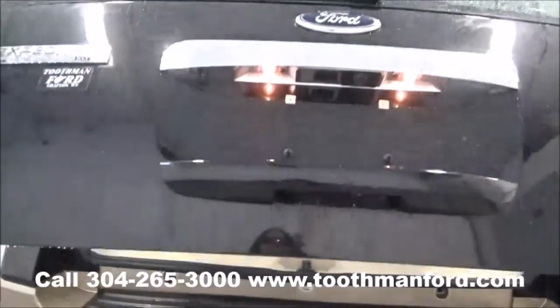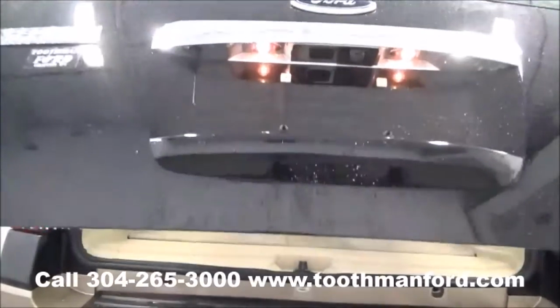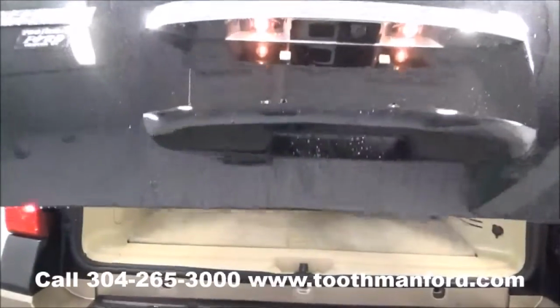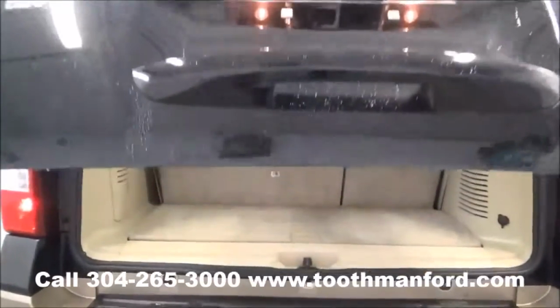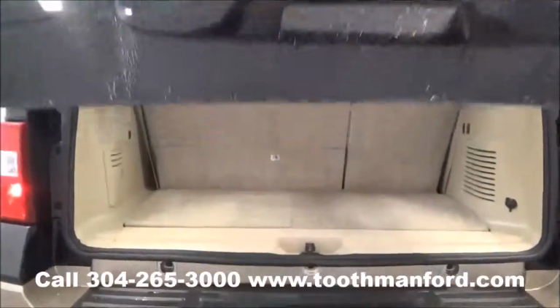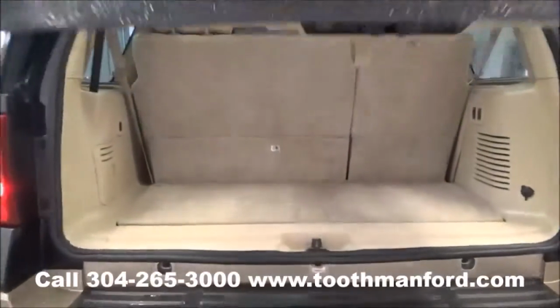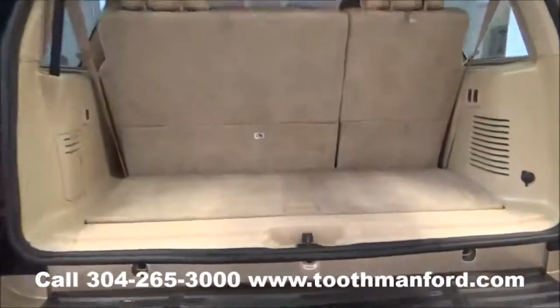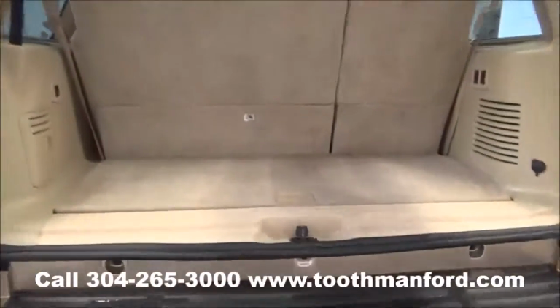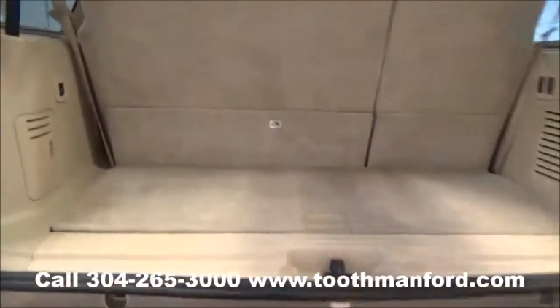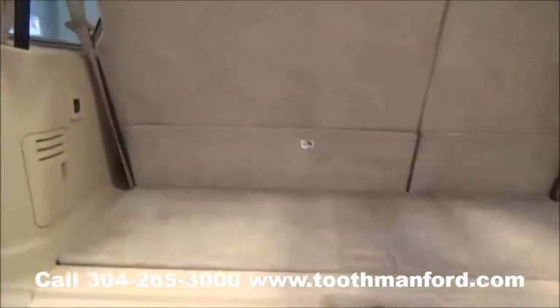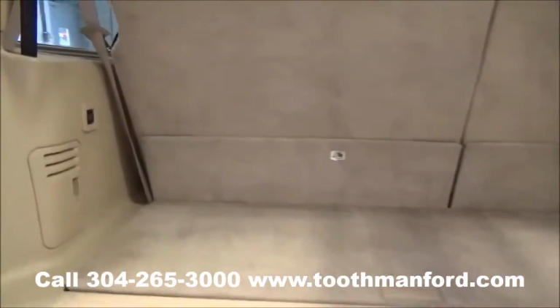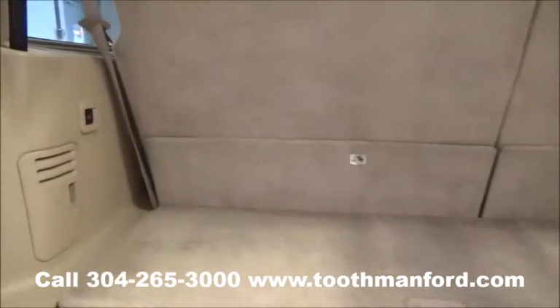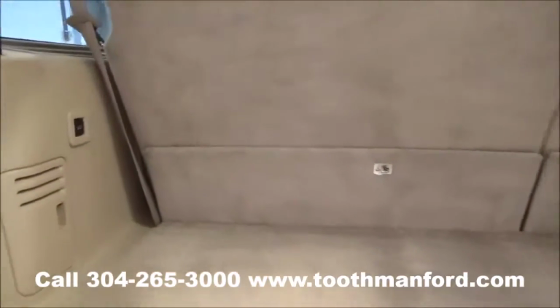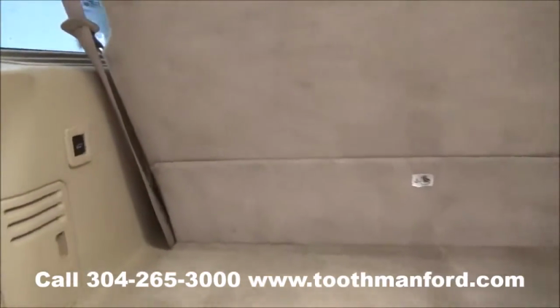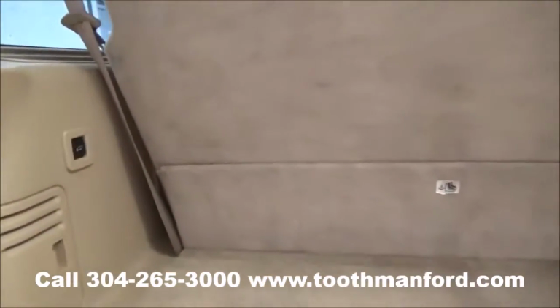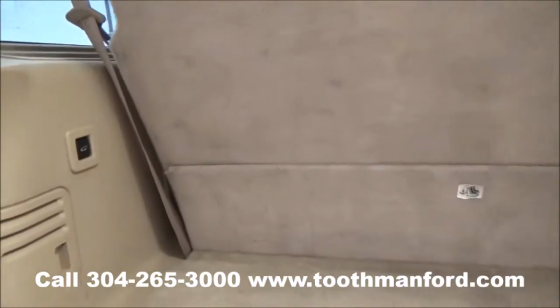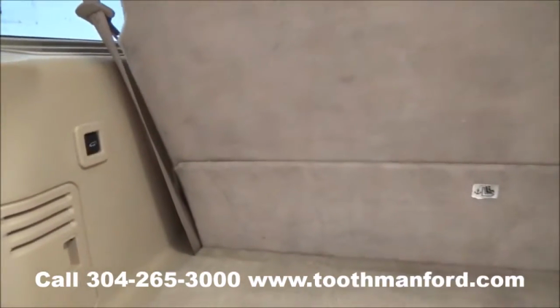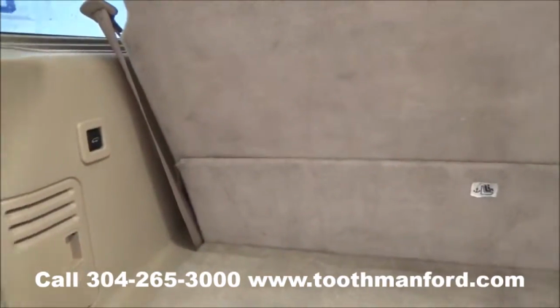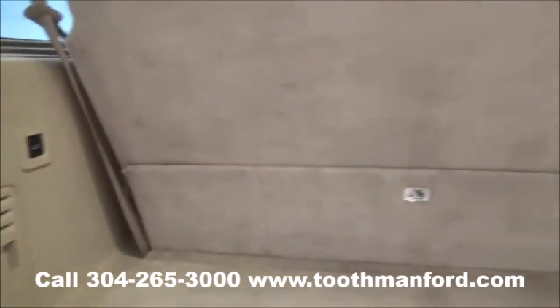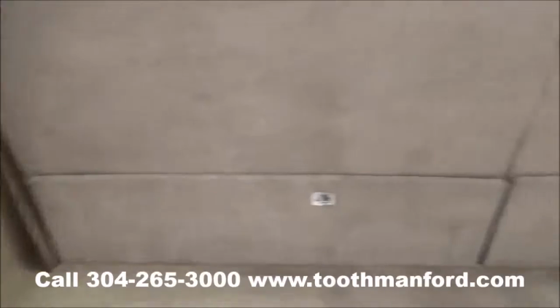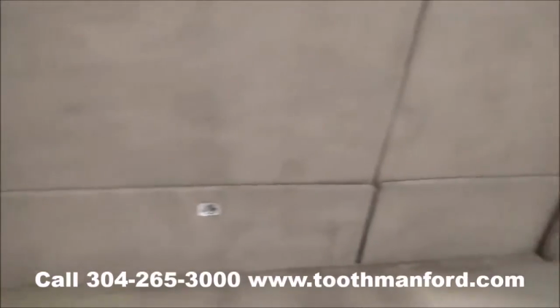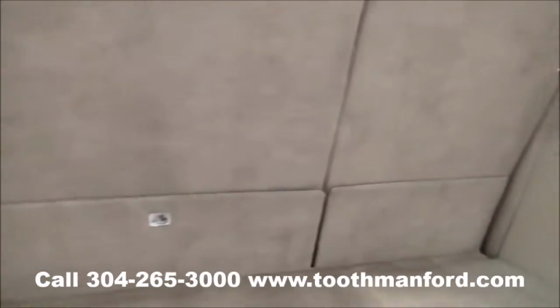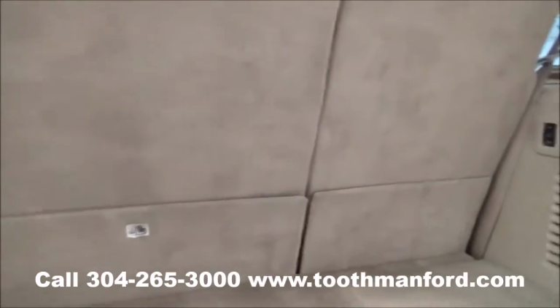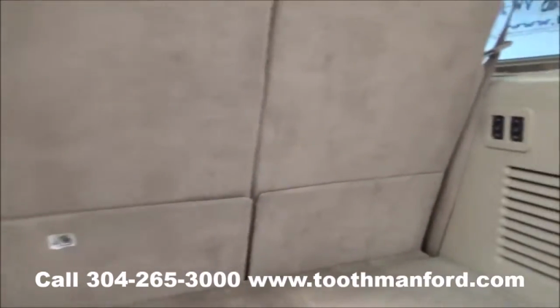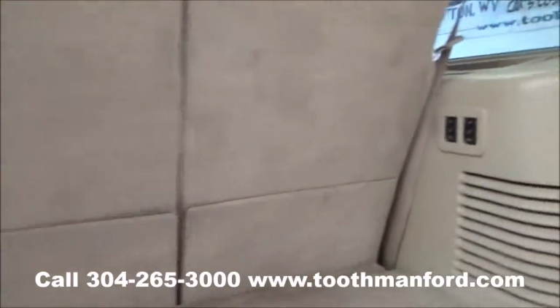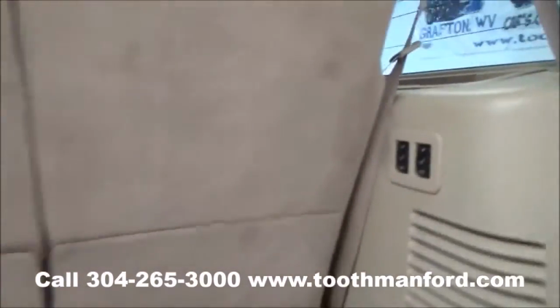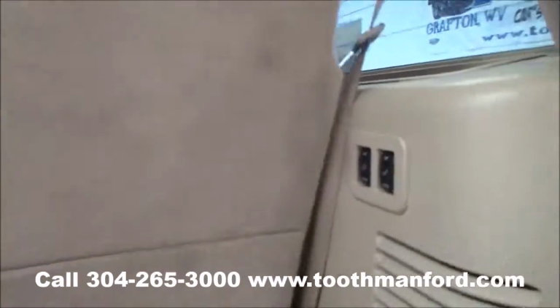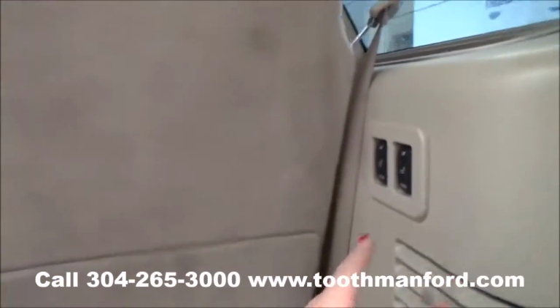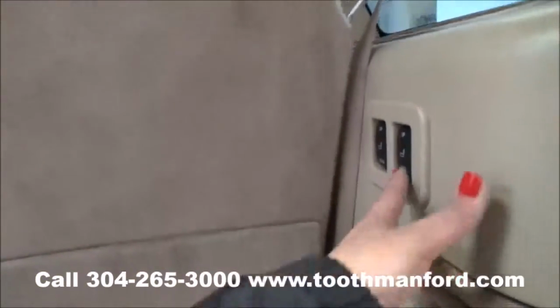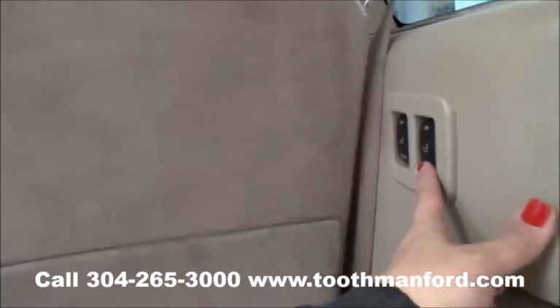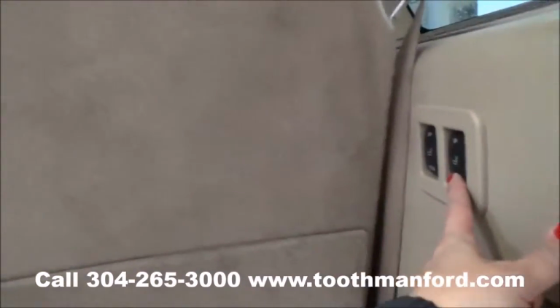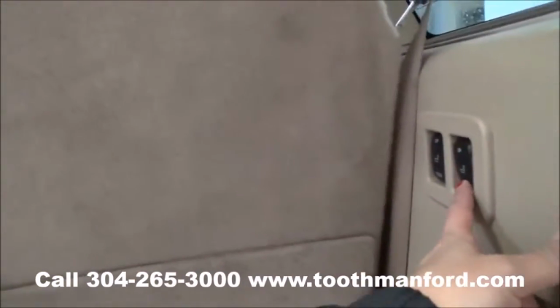The power lift gate is here. You have the option to pull down the third row with the push of a button.